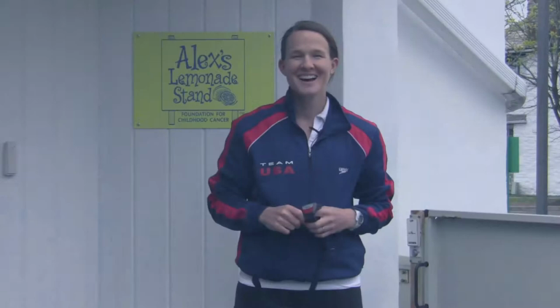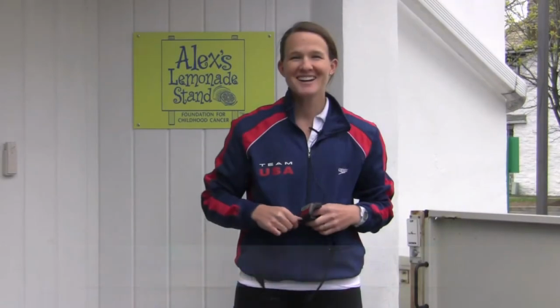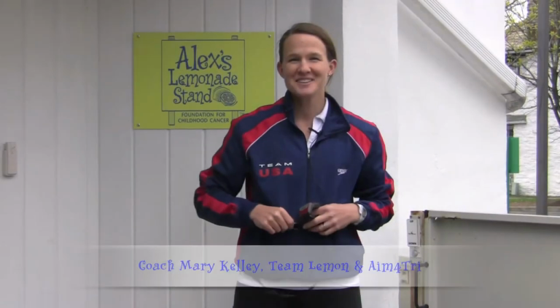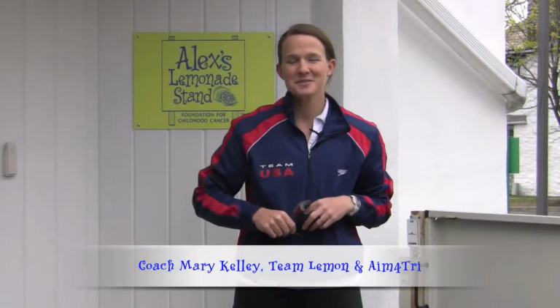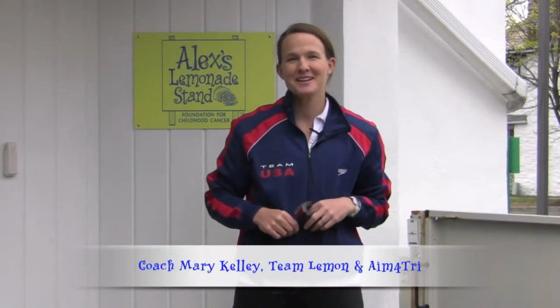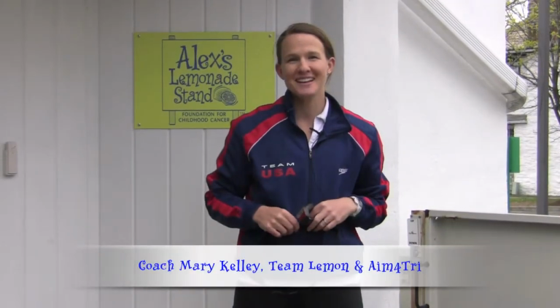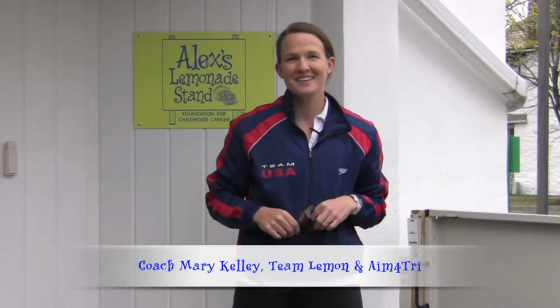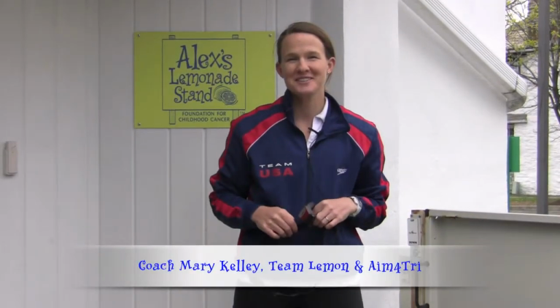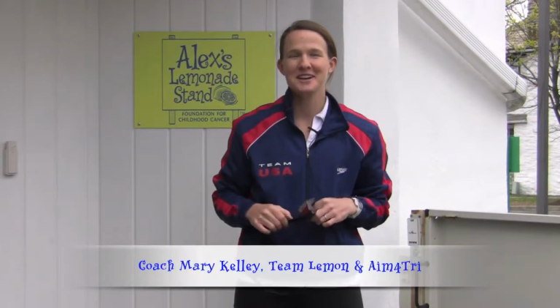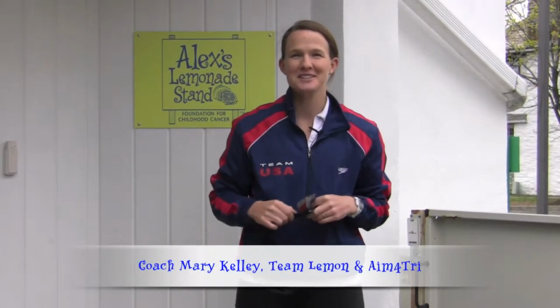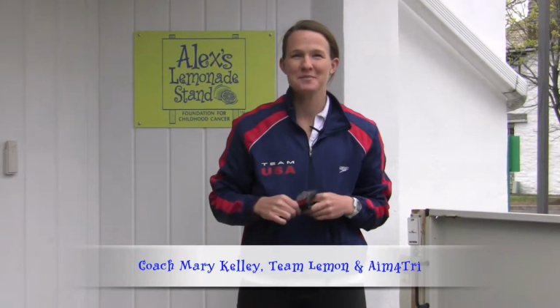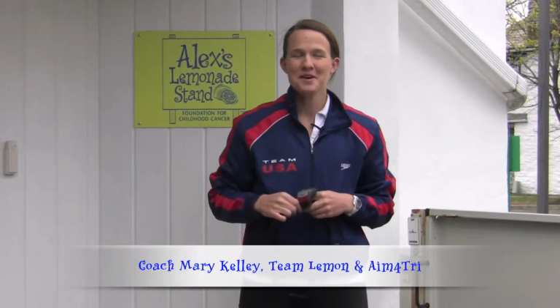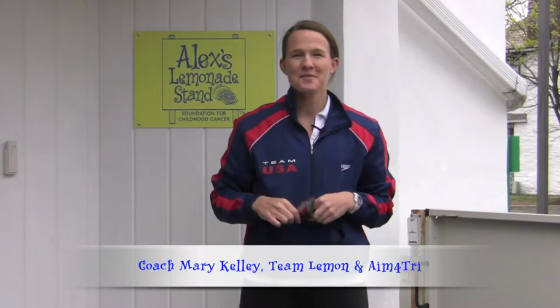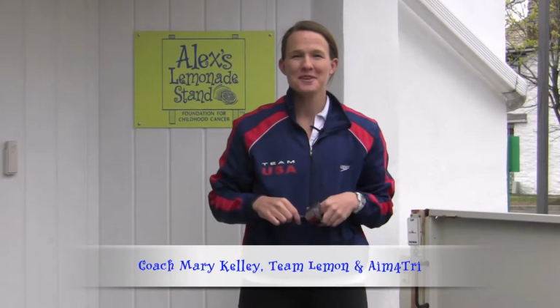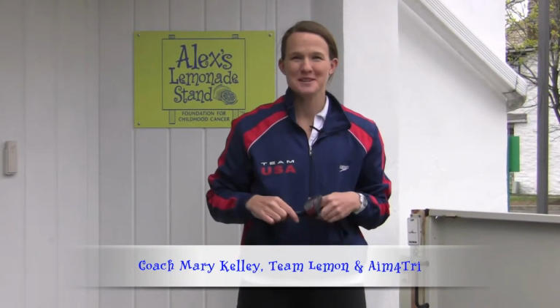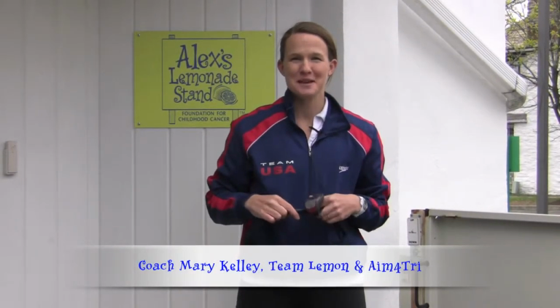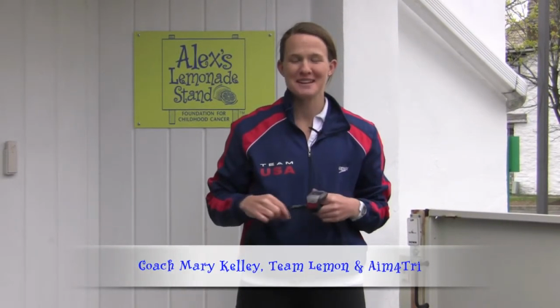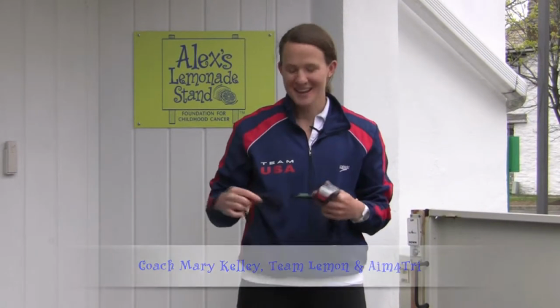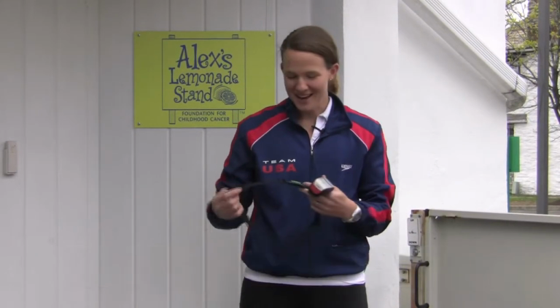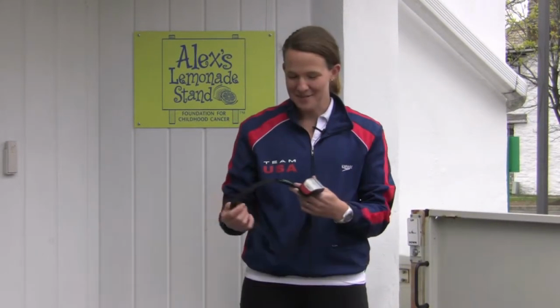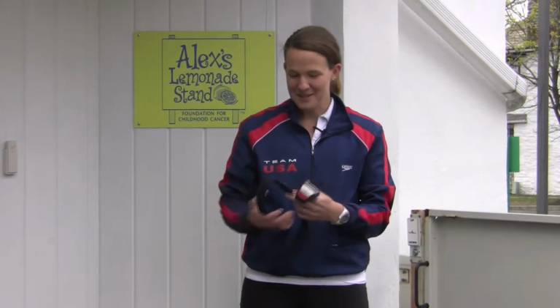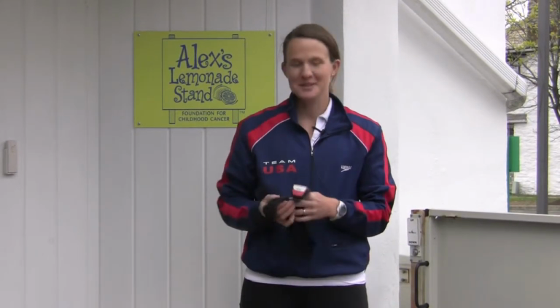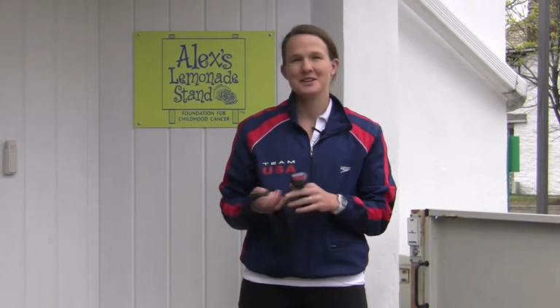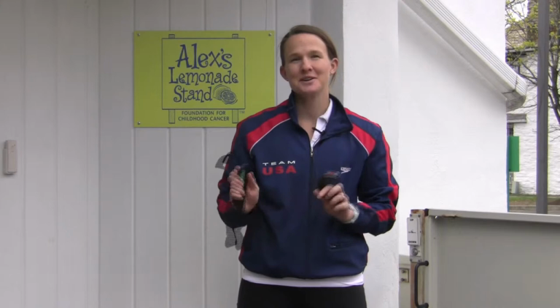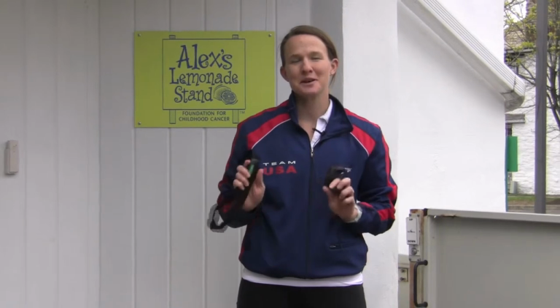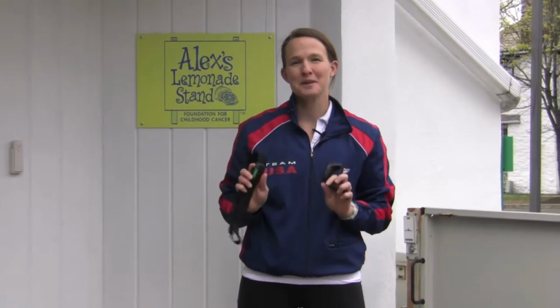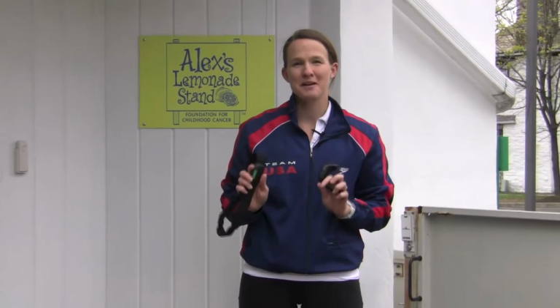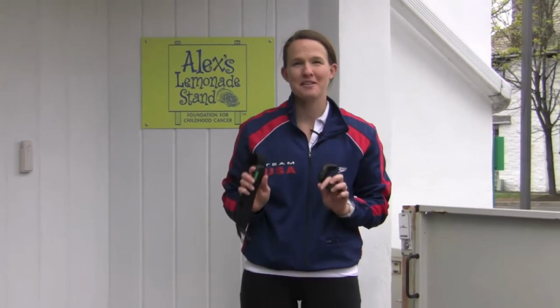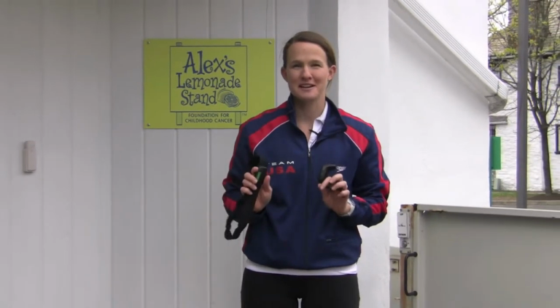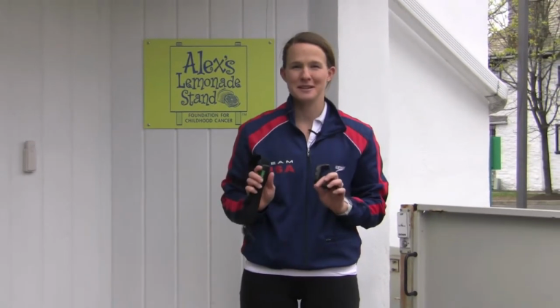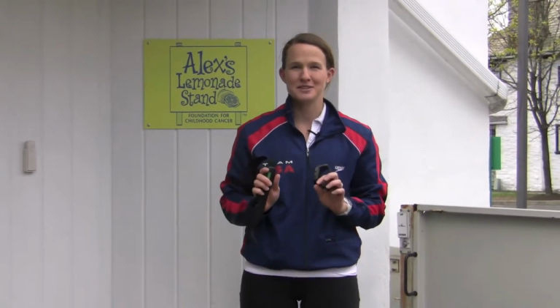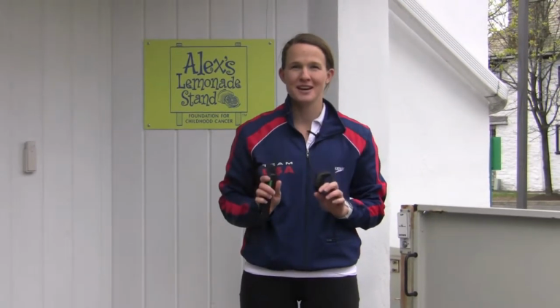Hi, it's Coach Mary Kelly here with a training tip for Team Lemon. I just wanted to talk a quick bit about heart rate based training.